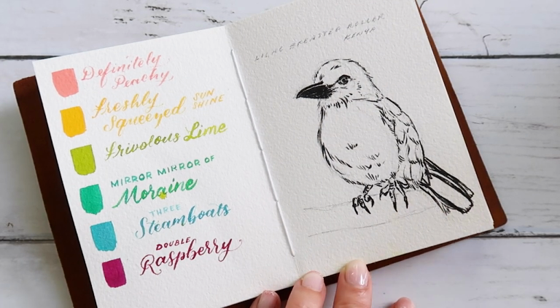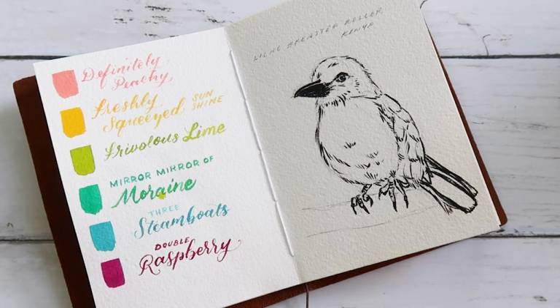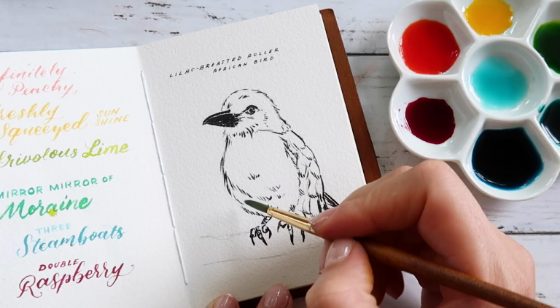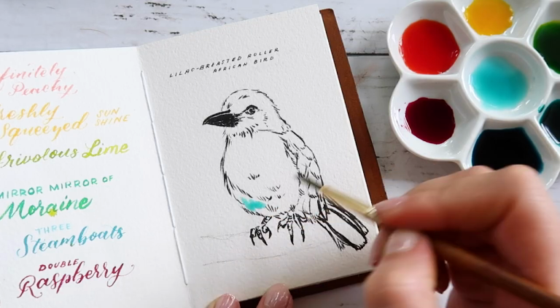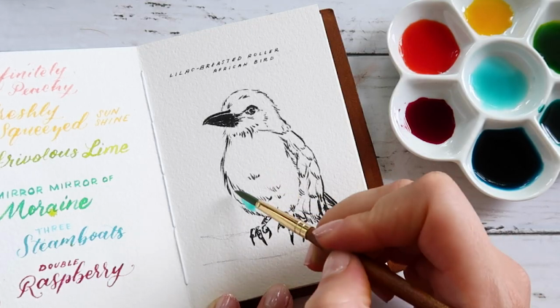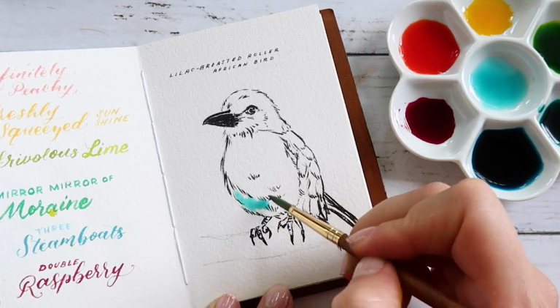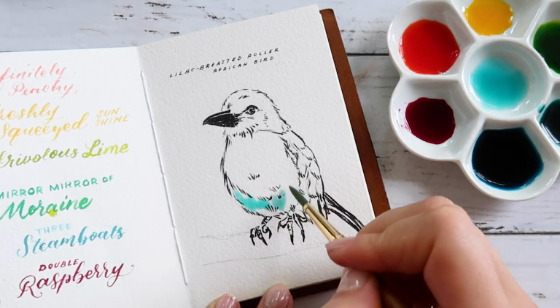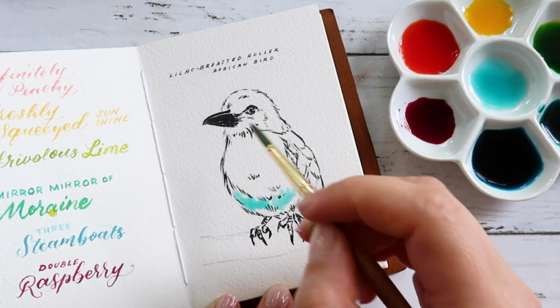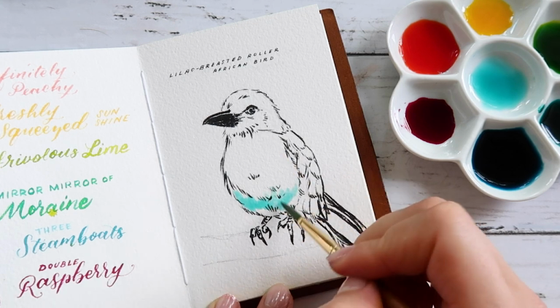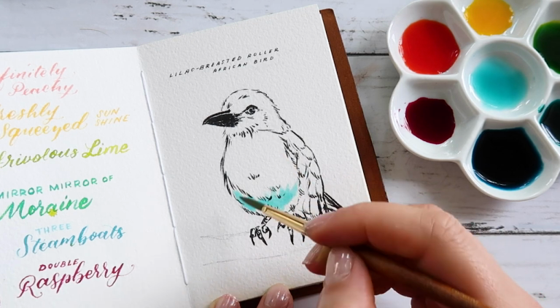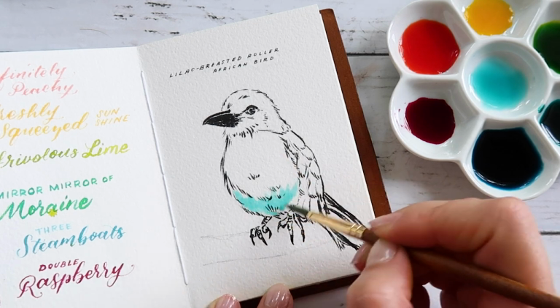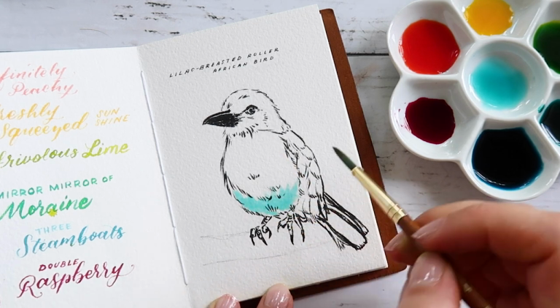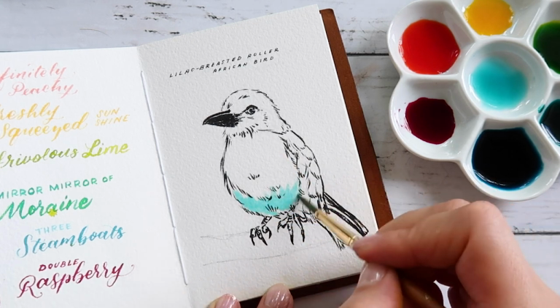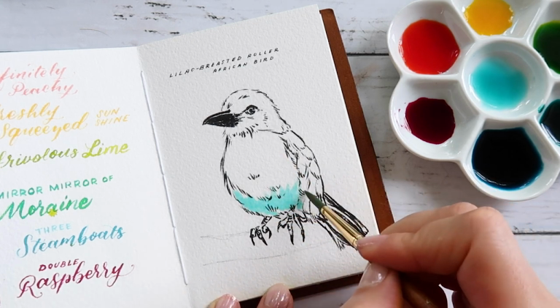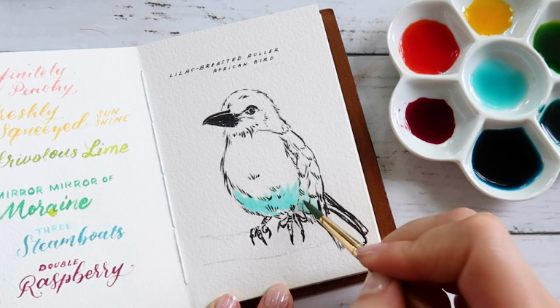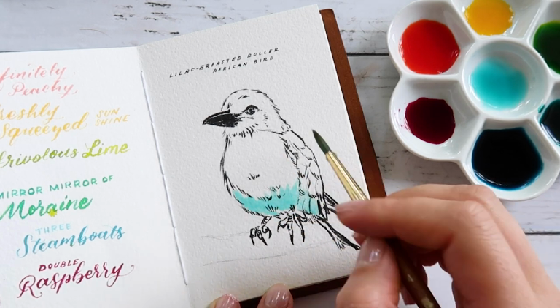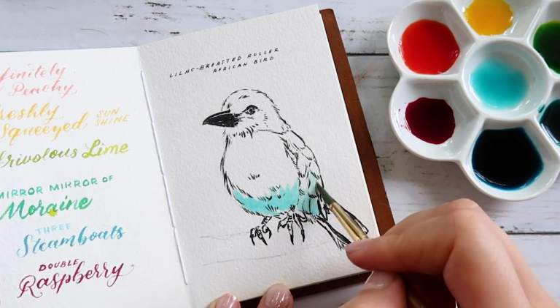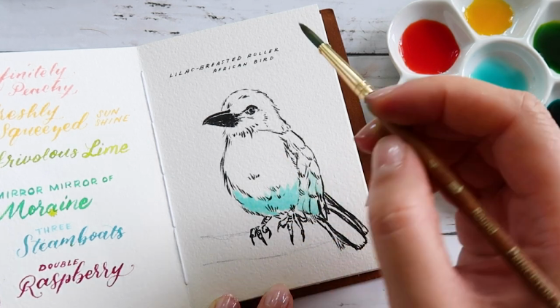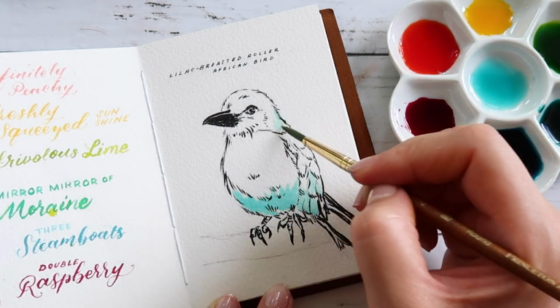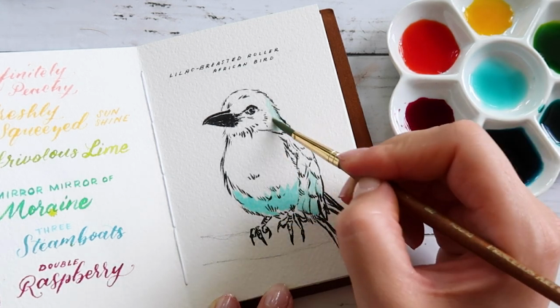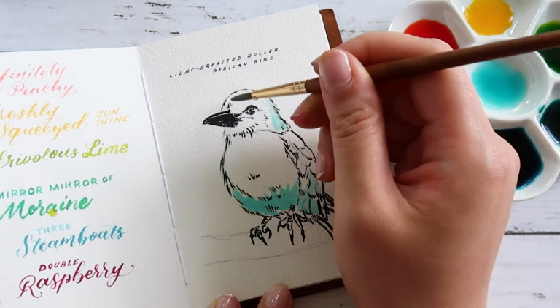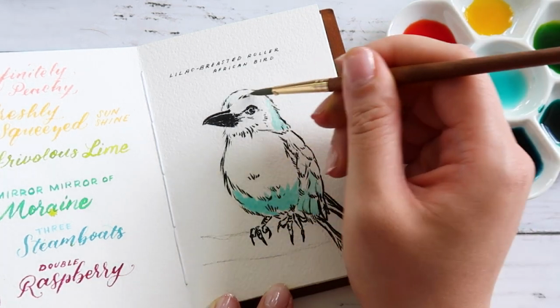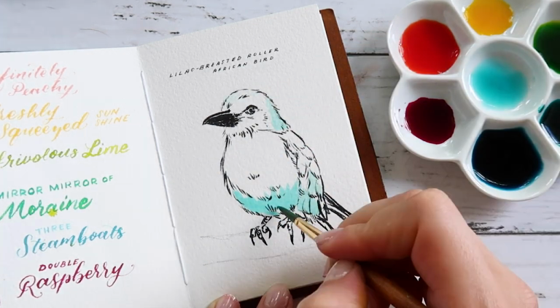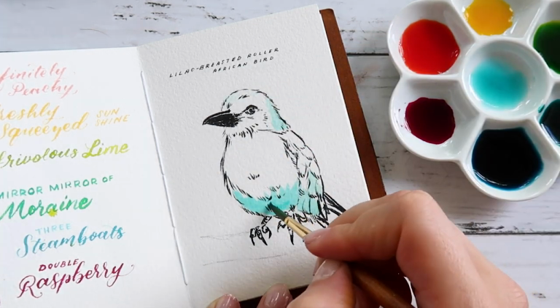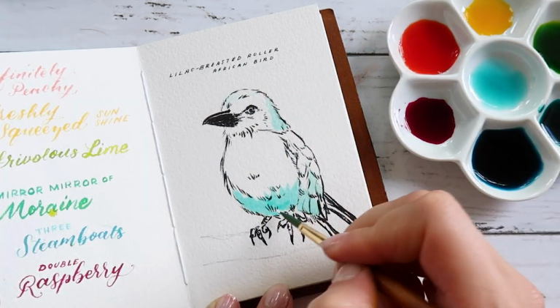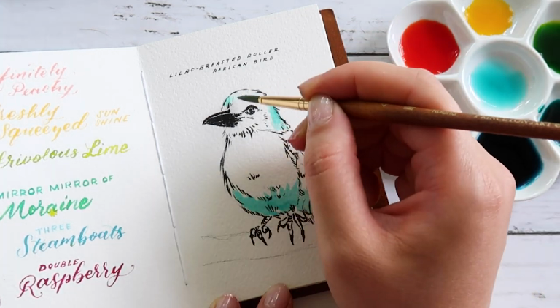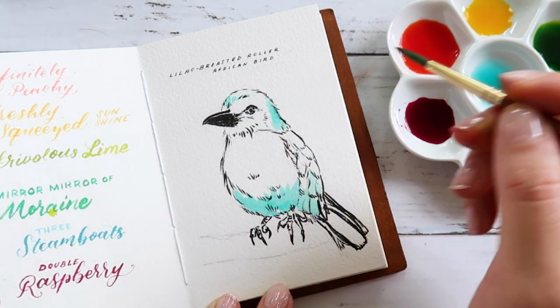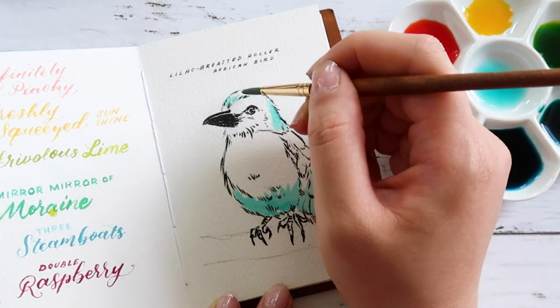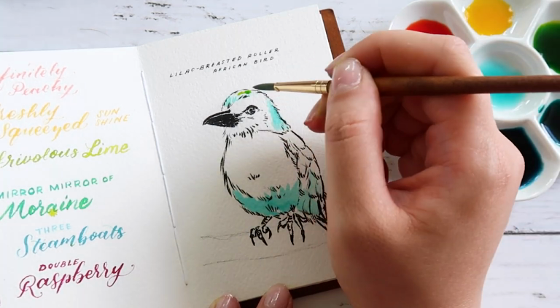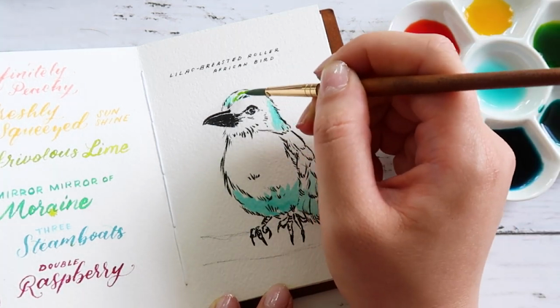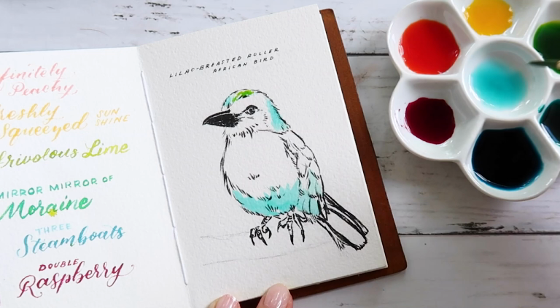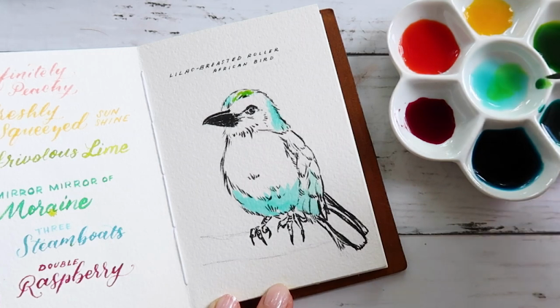I hope you all are doing well and I hope you enjoy this video. Until the next one — happy journaling, happy art making, and I'll see you next time. Bye!